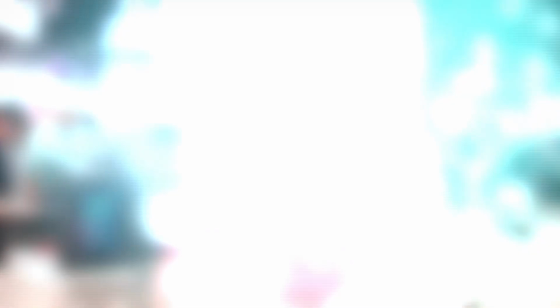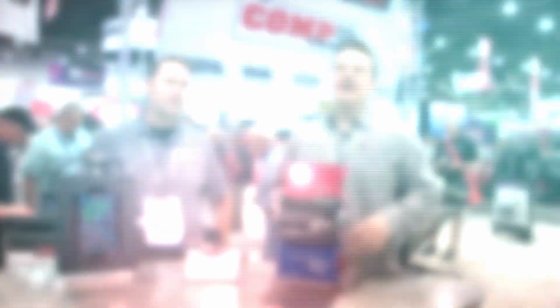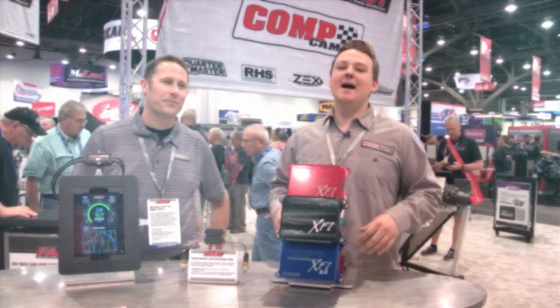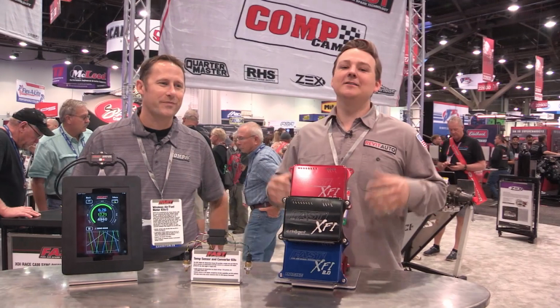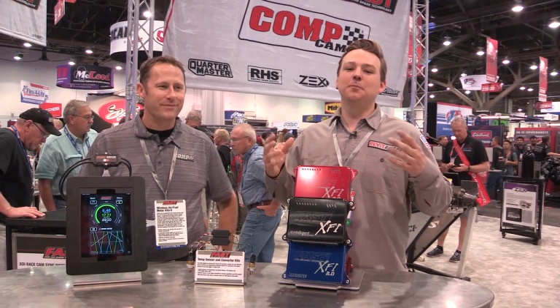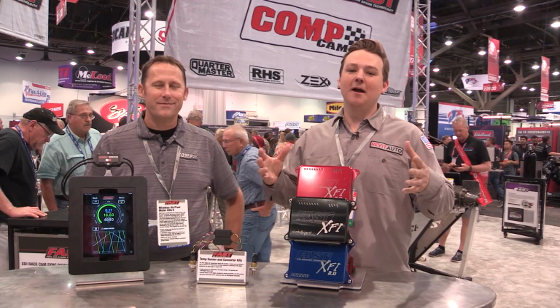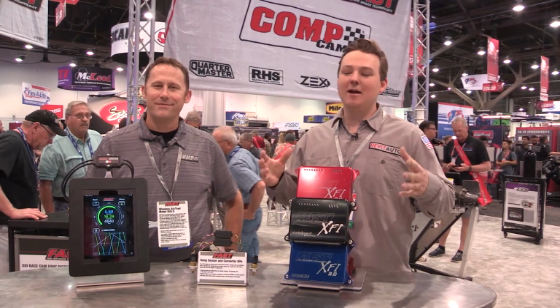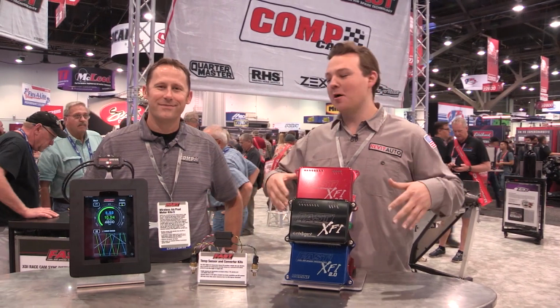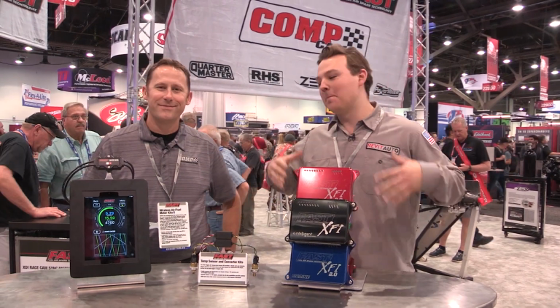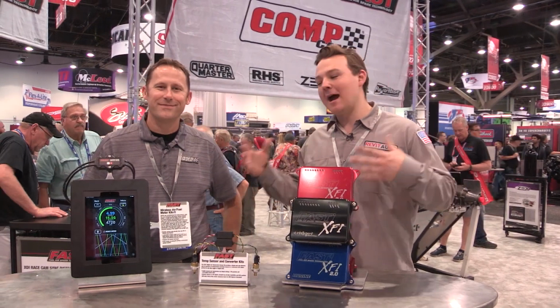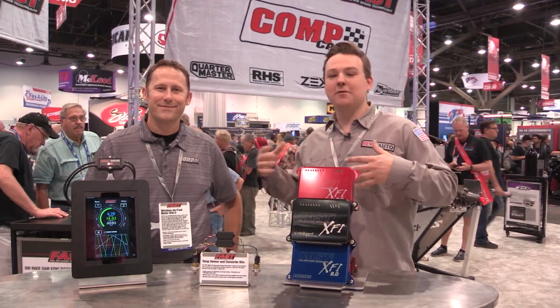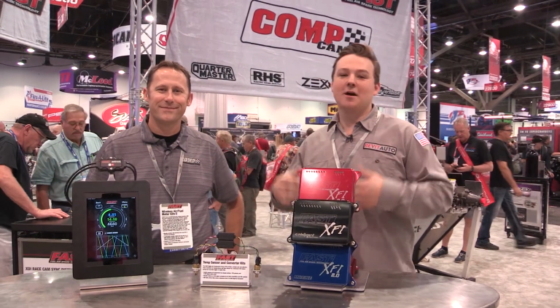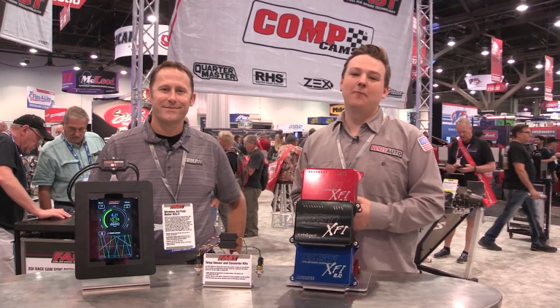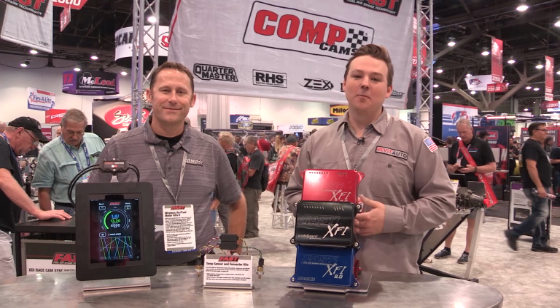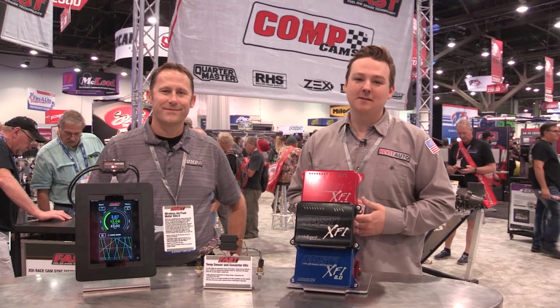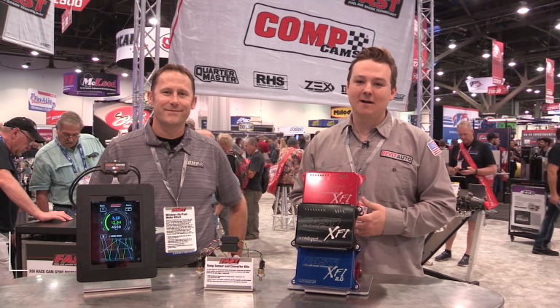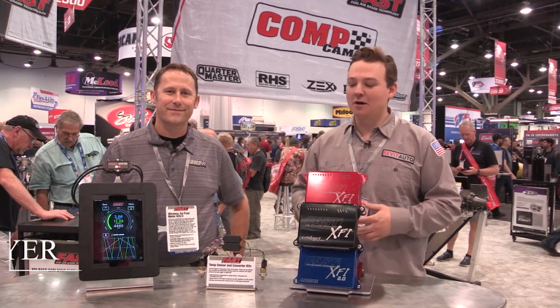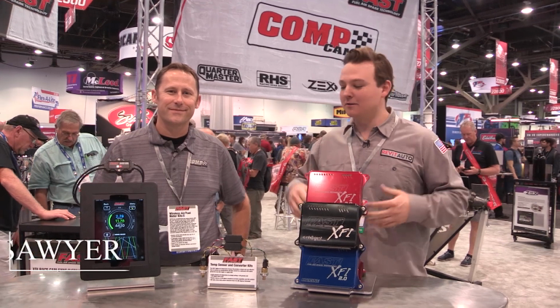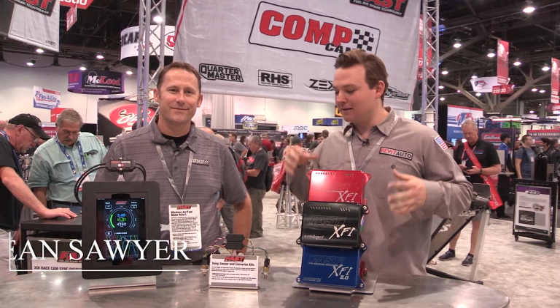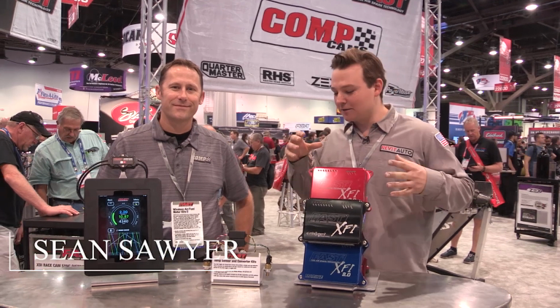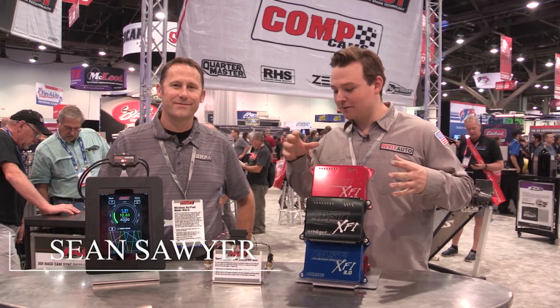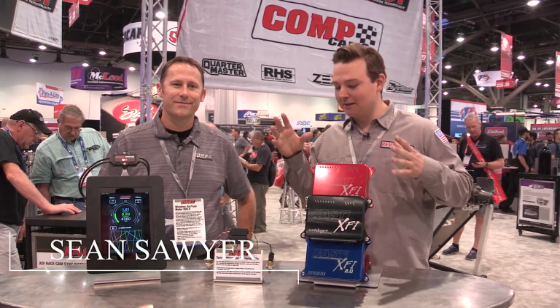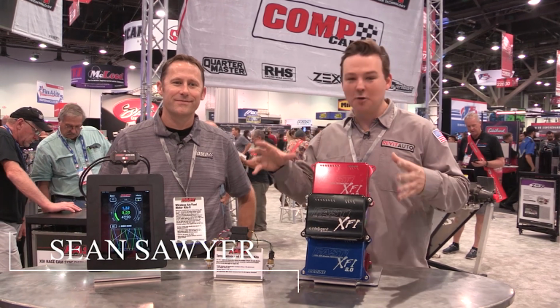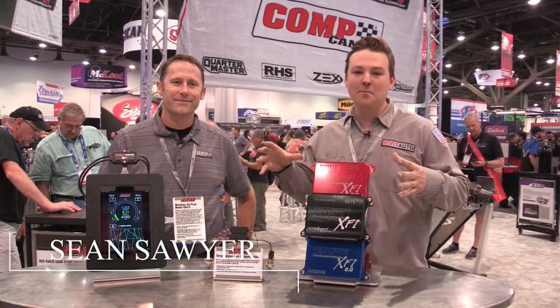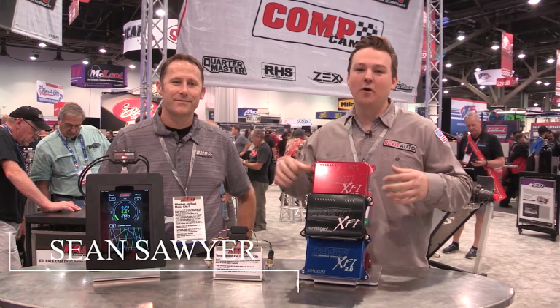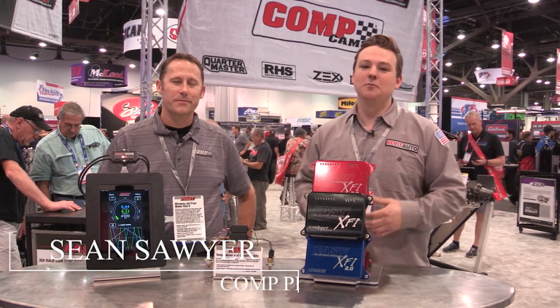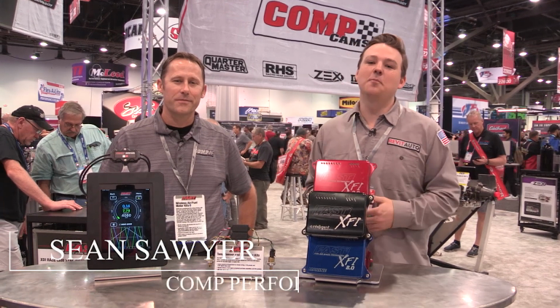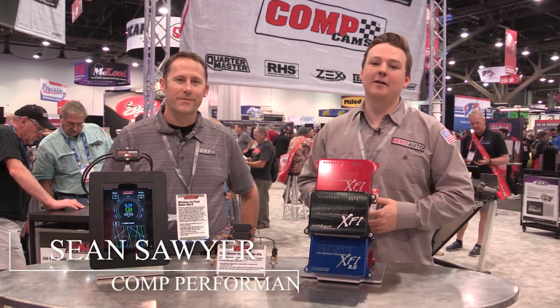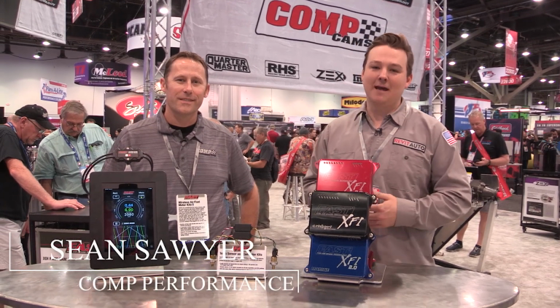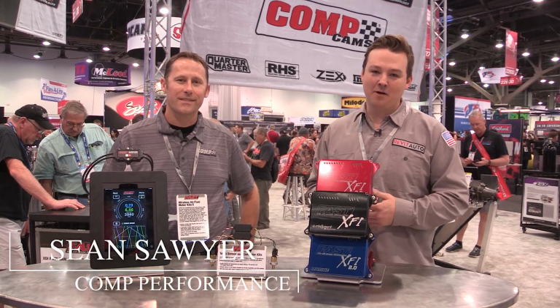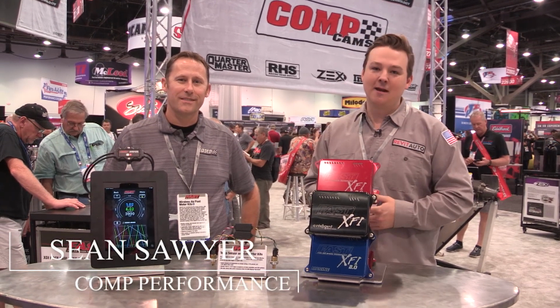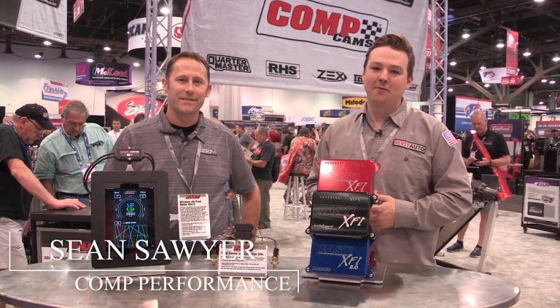Hey guys, it's Blair and we are back with the Comp Performance Guy. Sean's going to teach us a little bit more about some new products they have coming out.